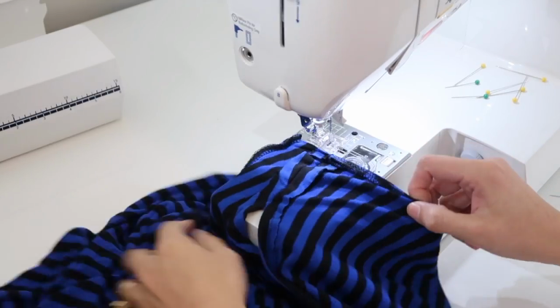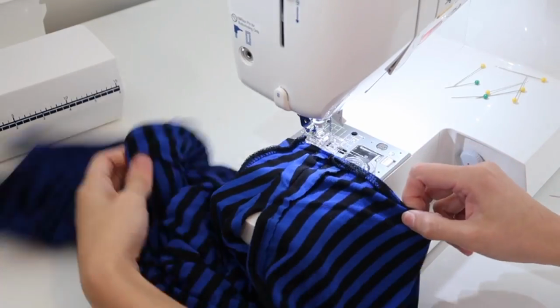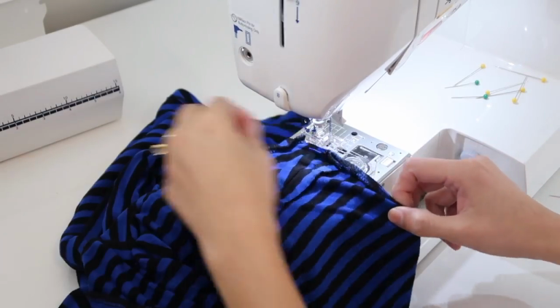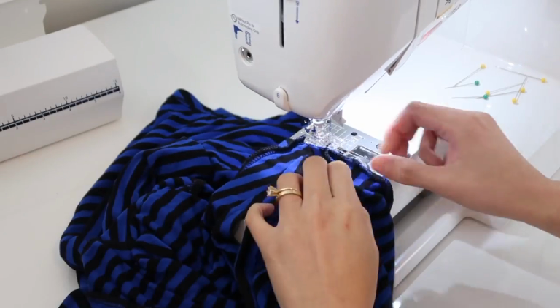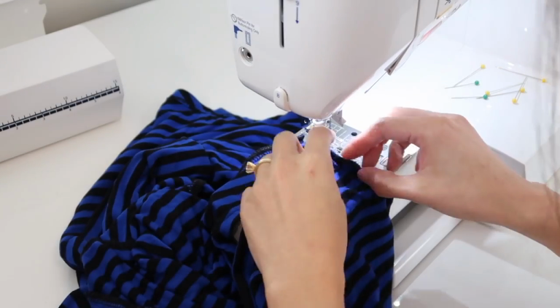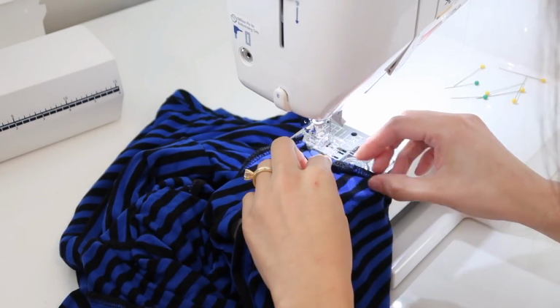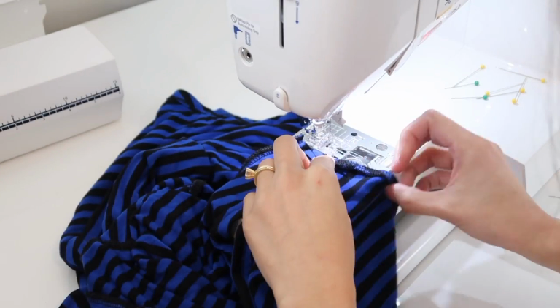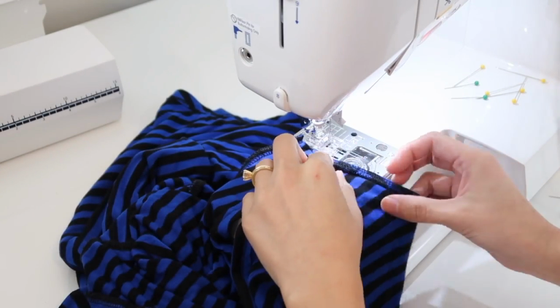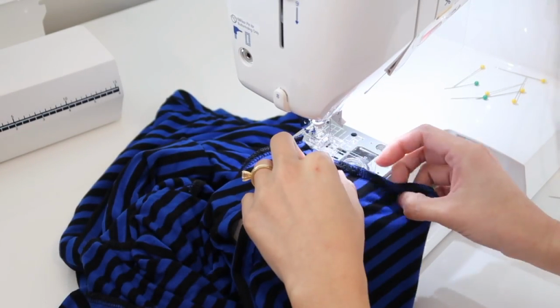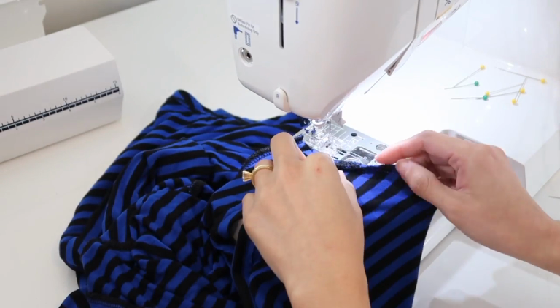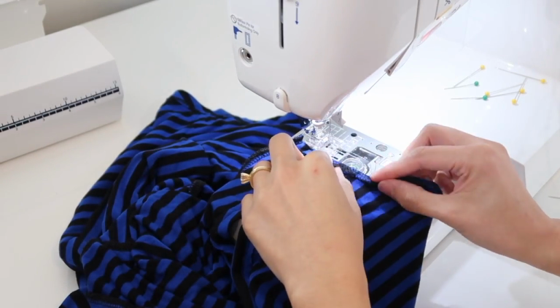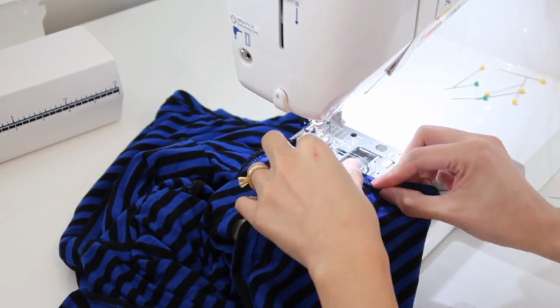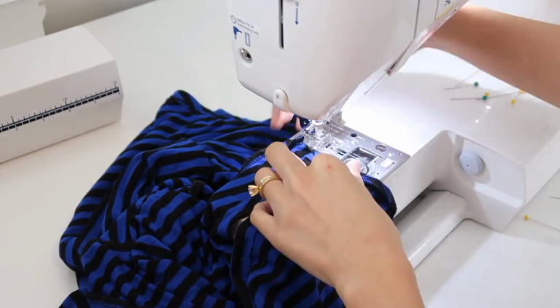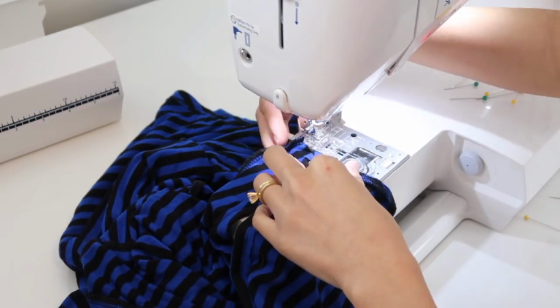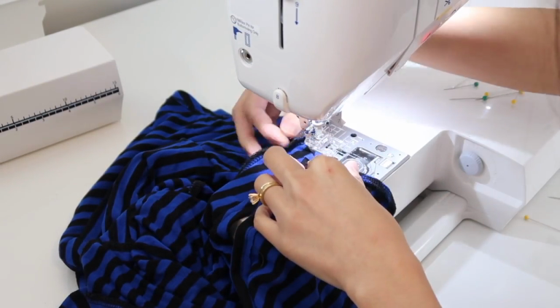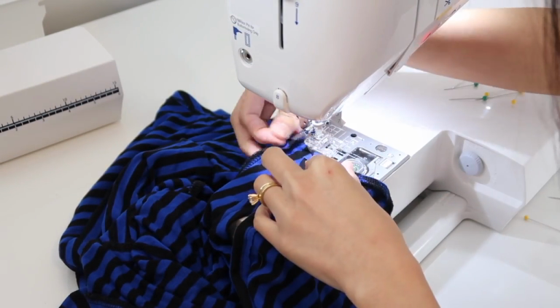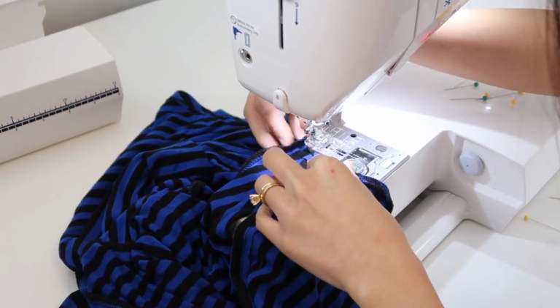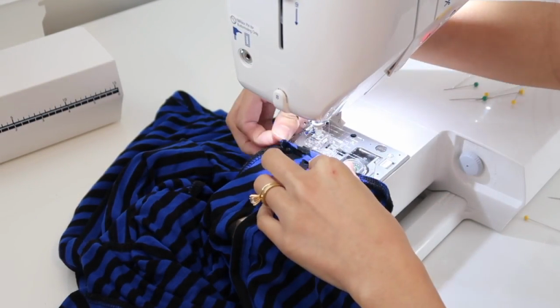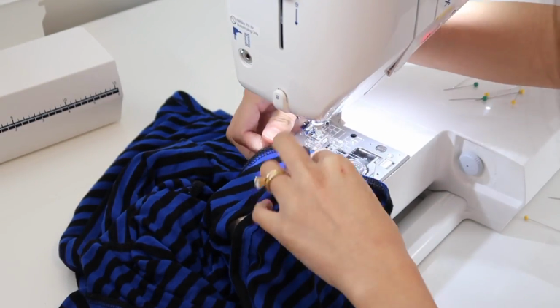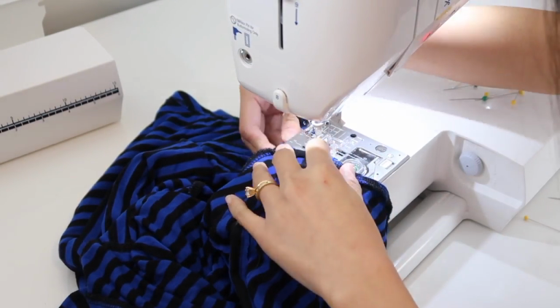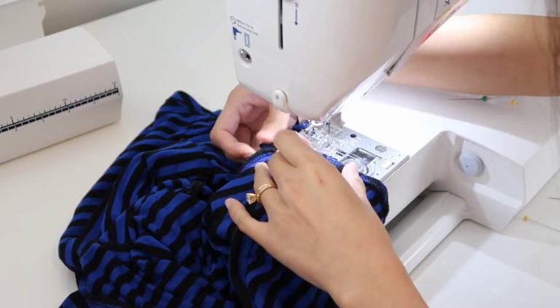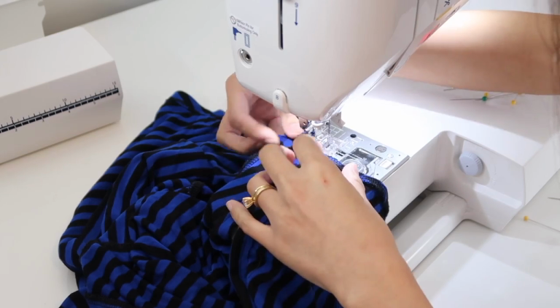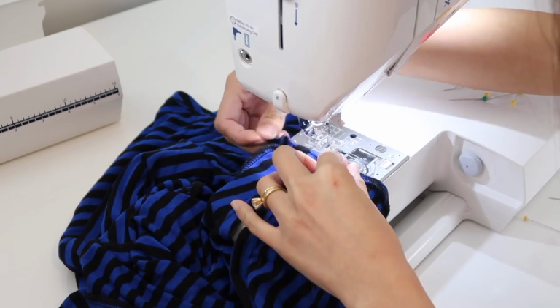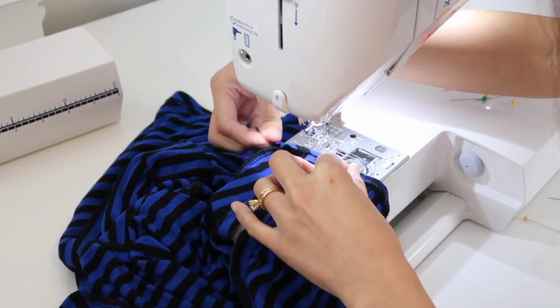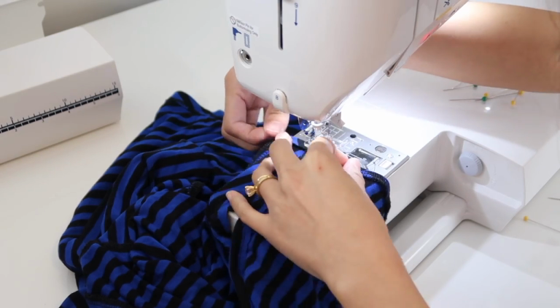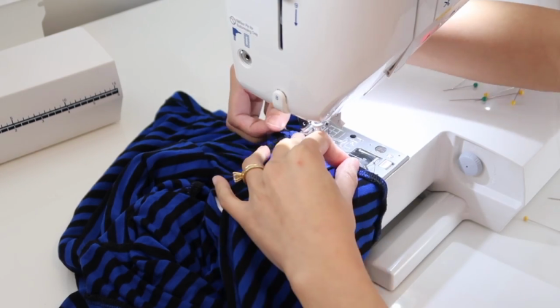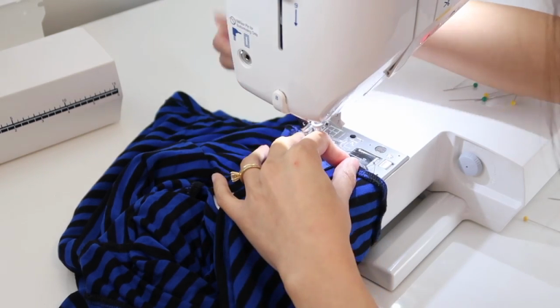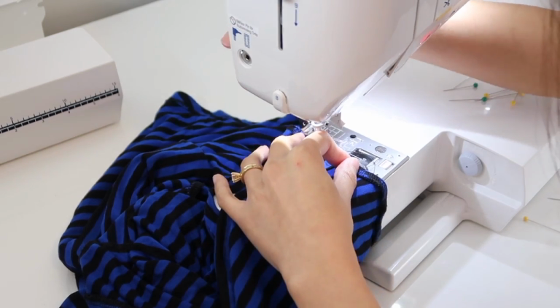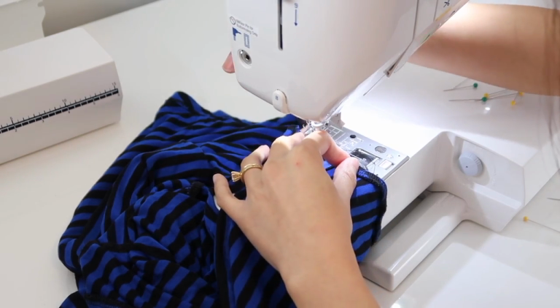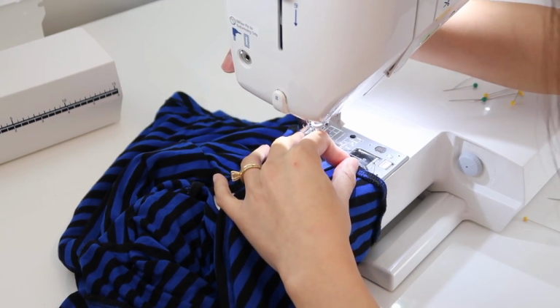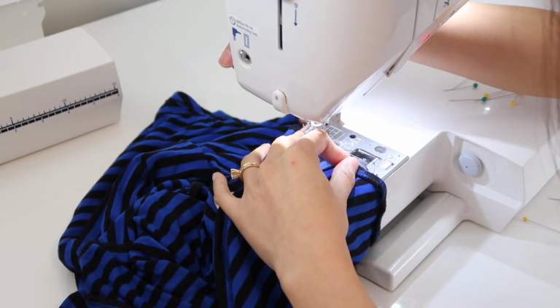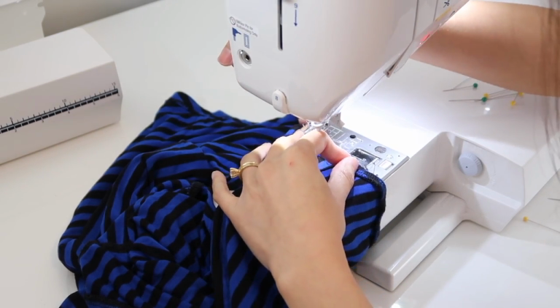I will do the same thing on the sleeve hems. I'm just going to fold it once and sew it all the way around.